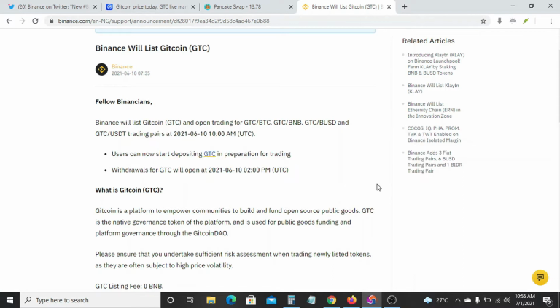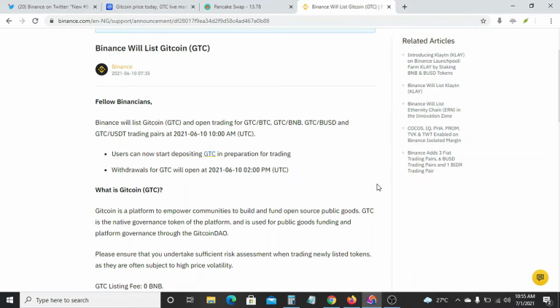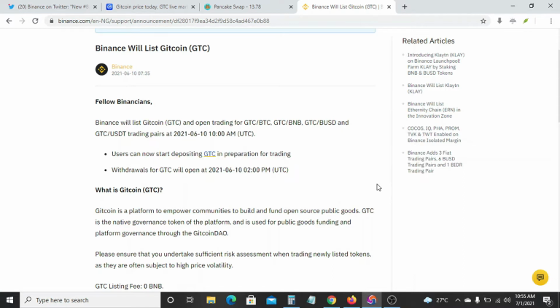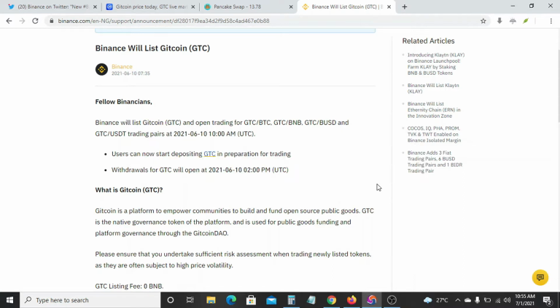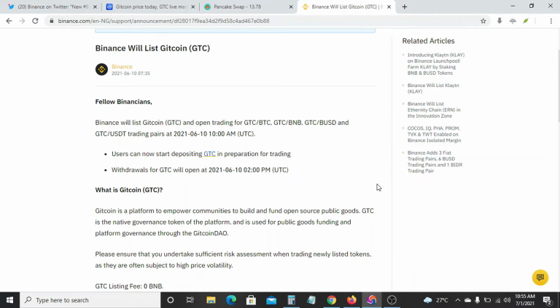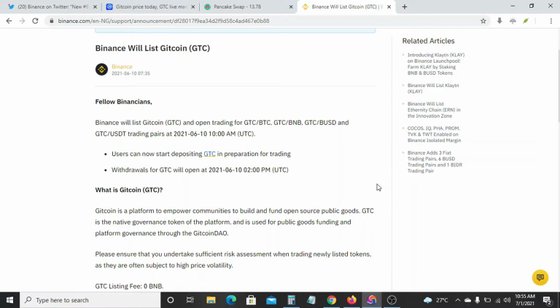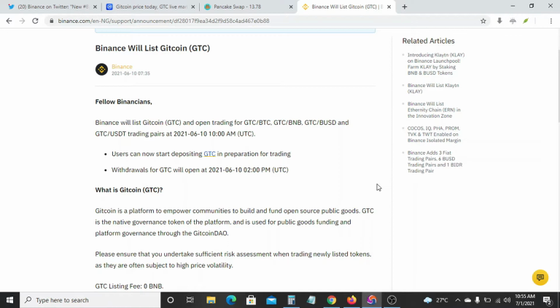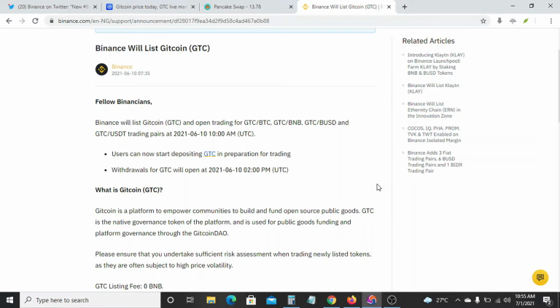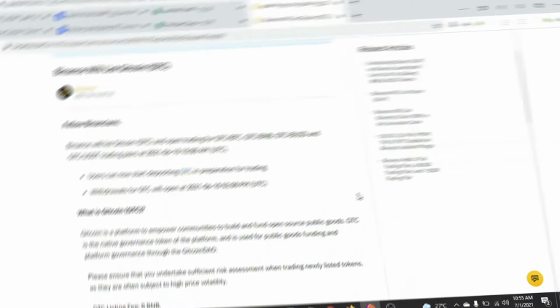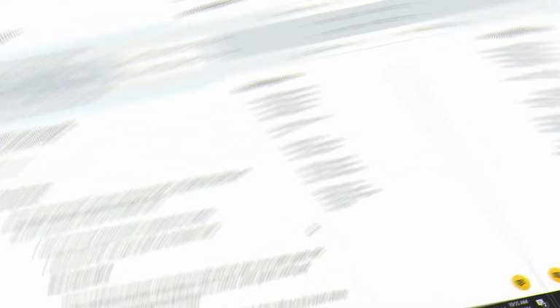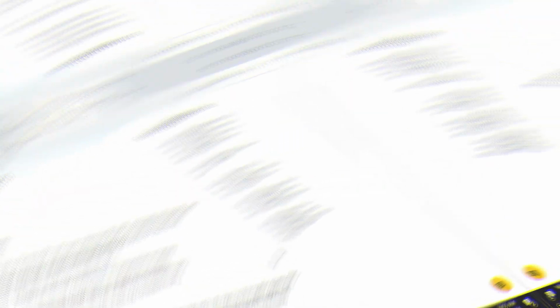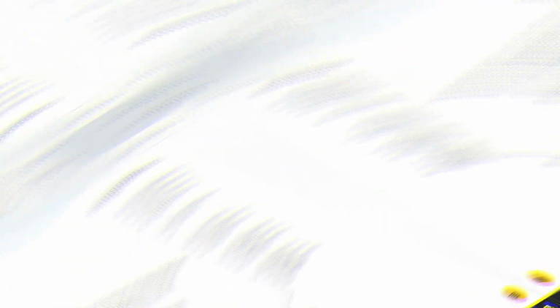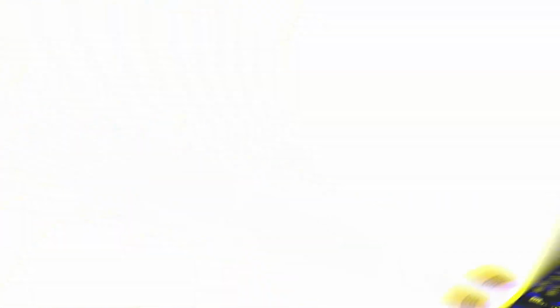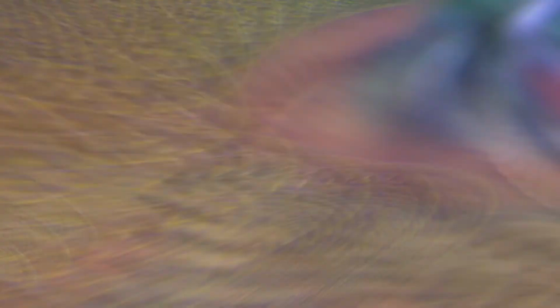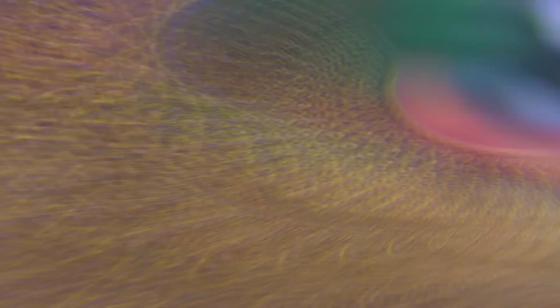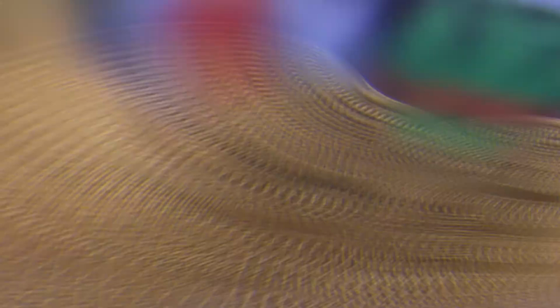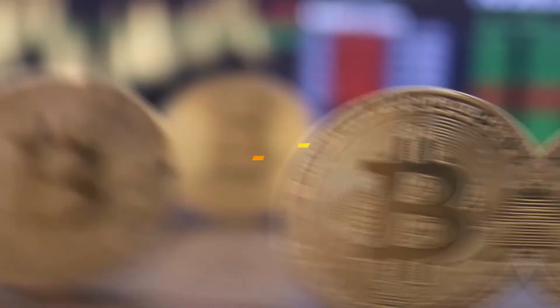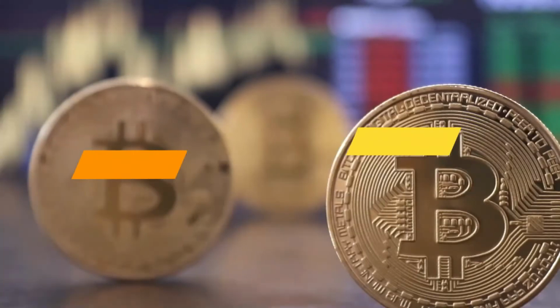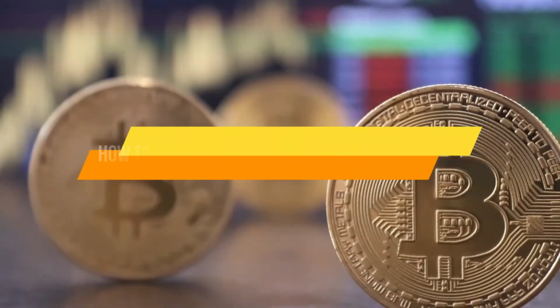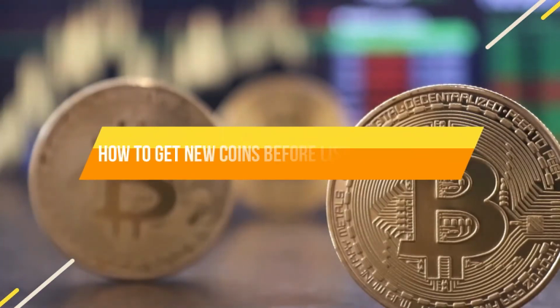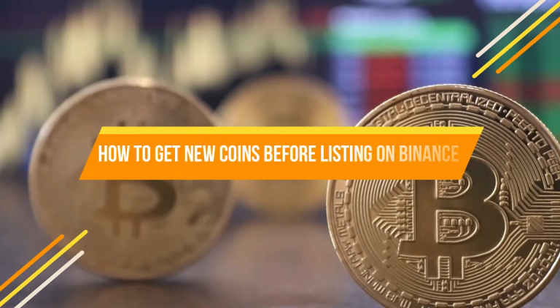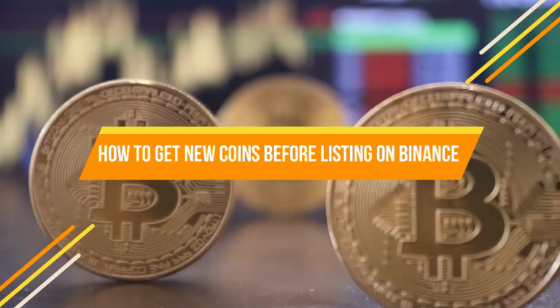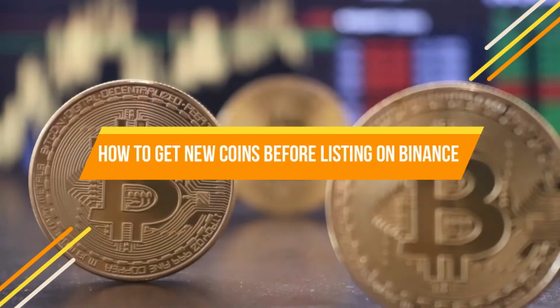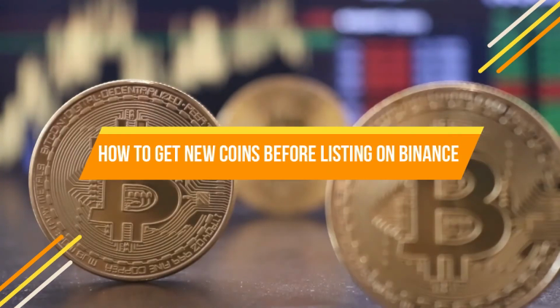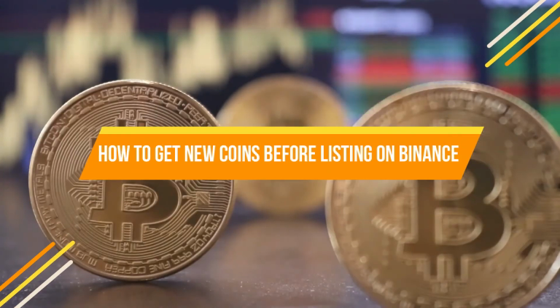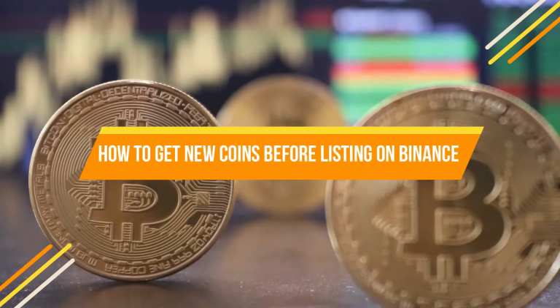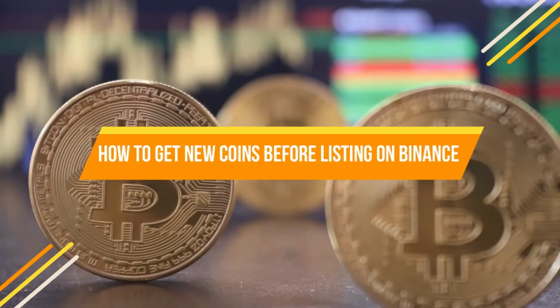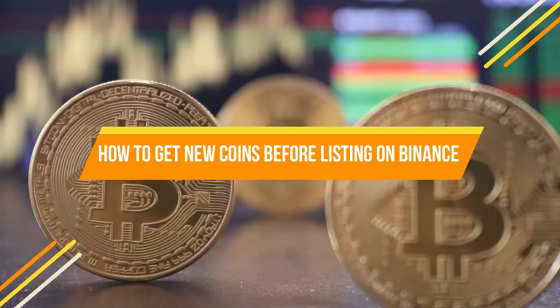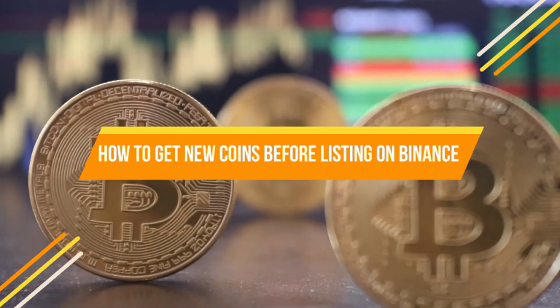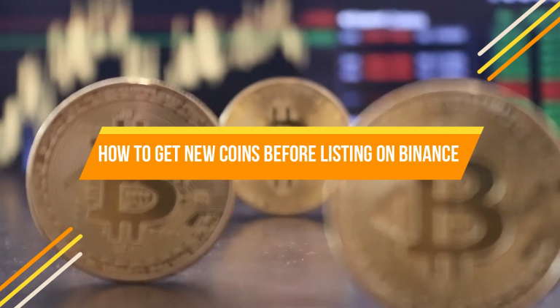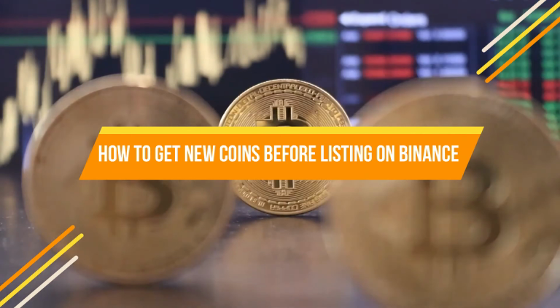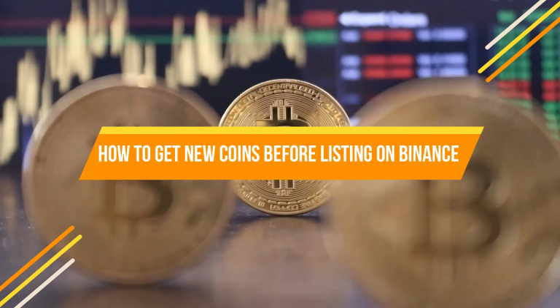In today's video, I'm going to be showing you guys how you can get new coins before they are listed on Binance and also how you can make money with this.